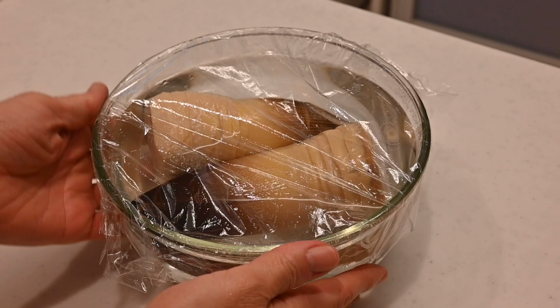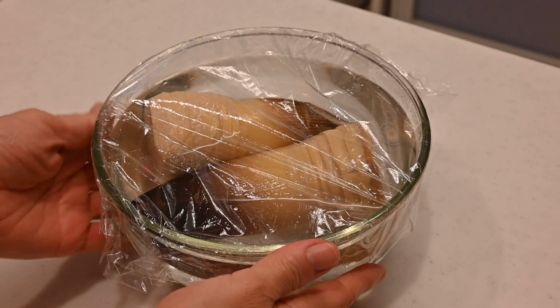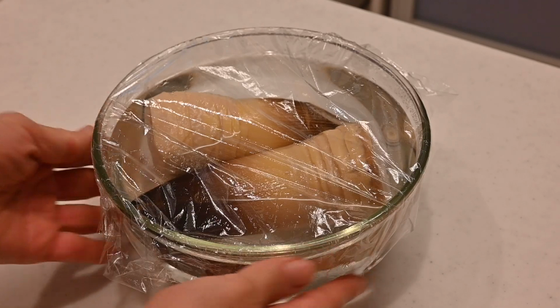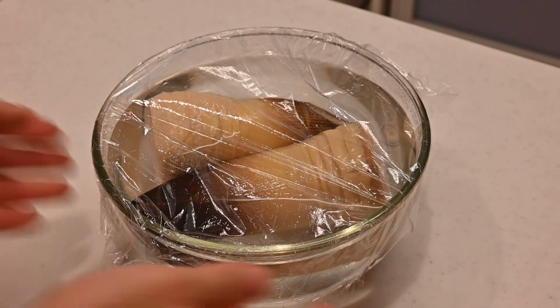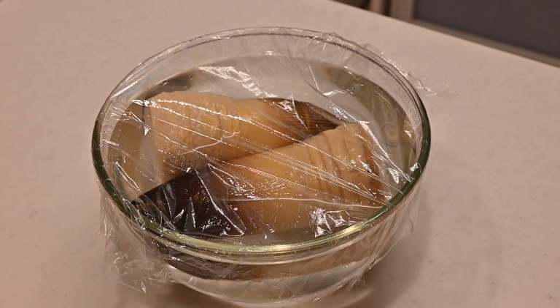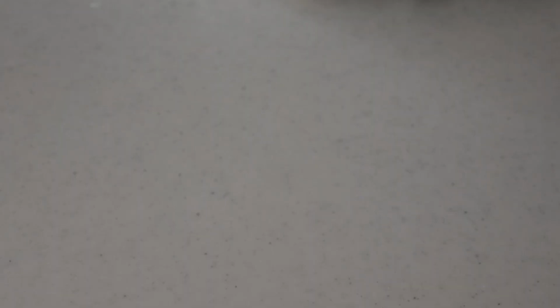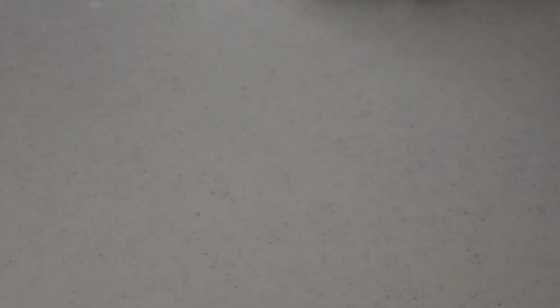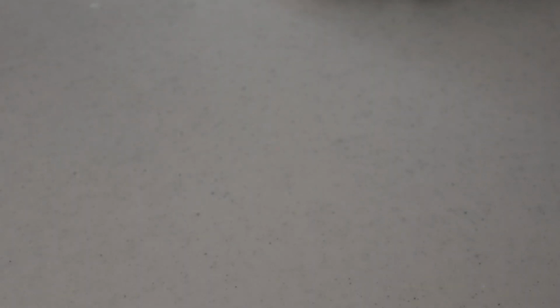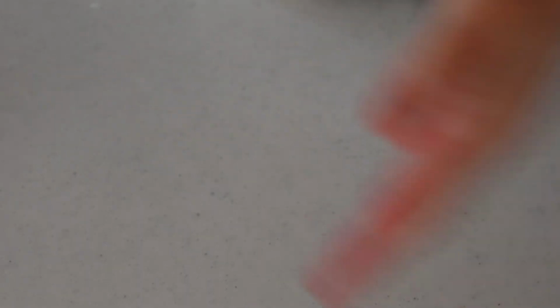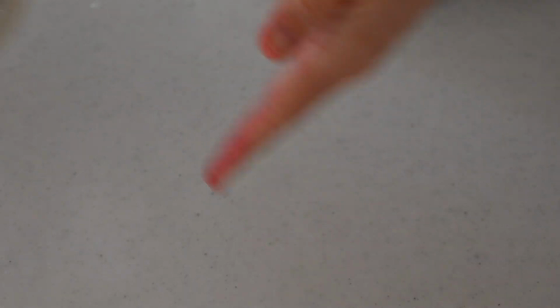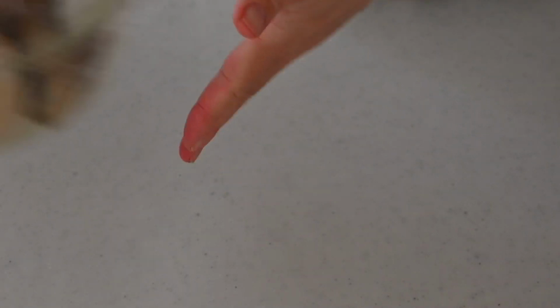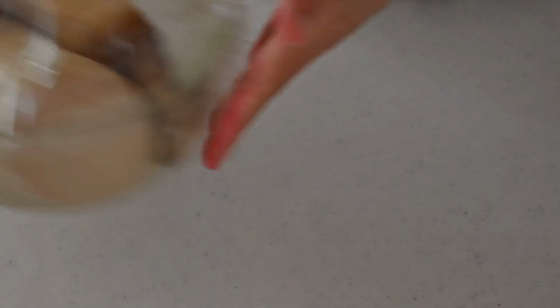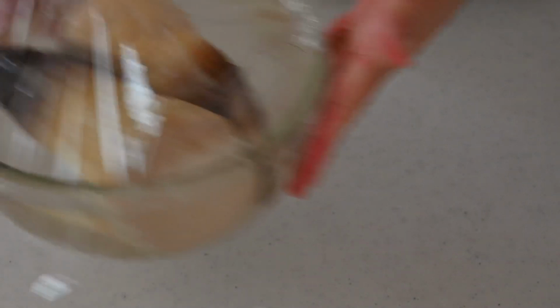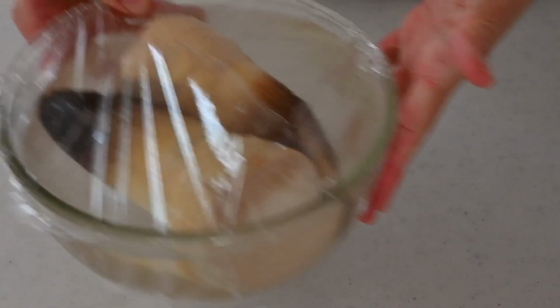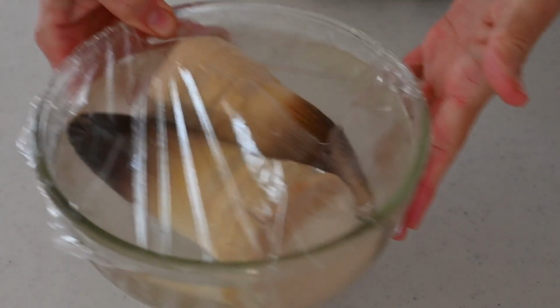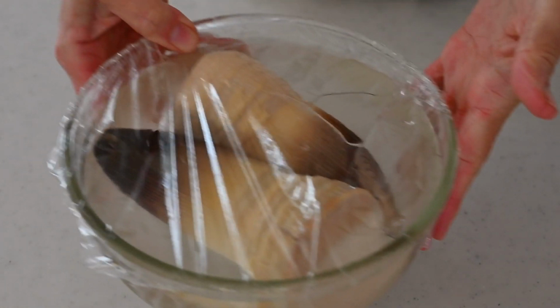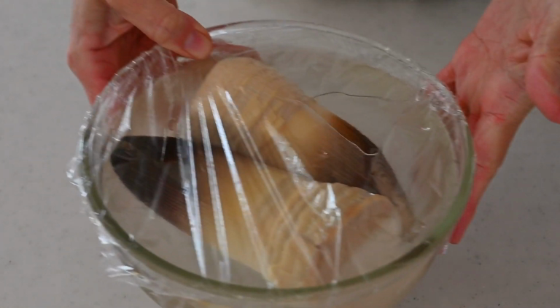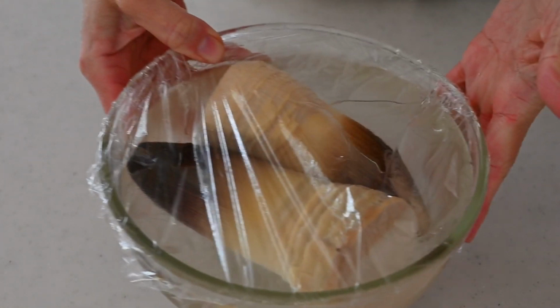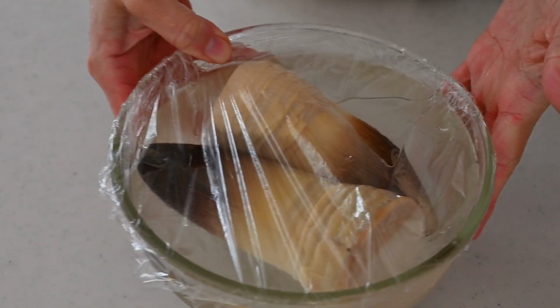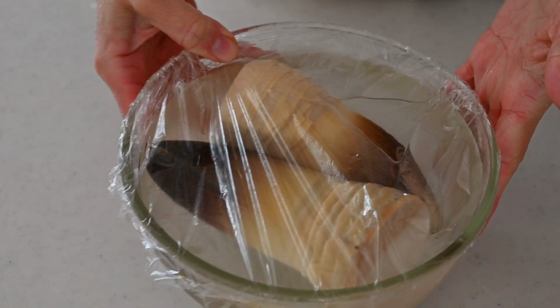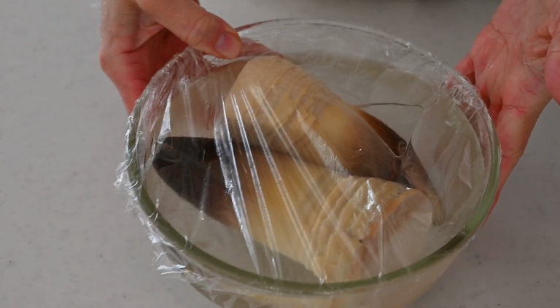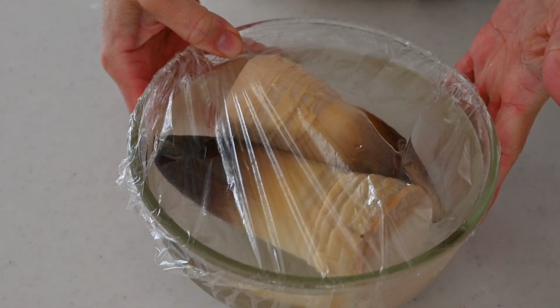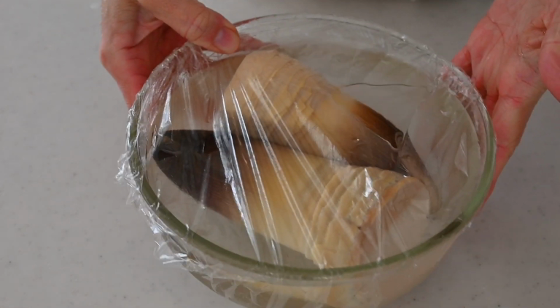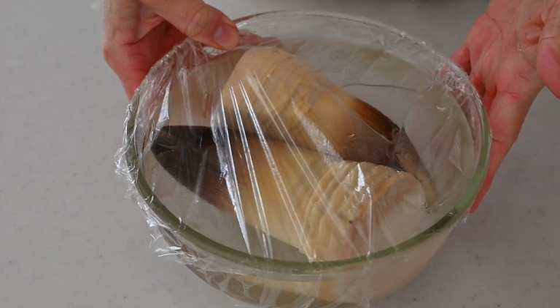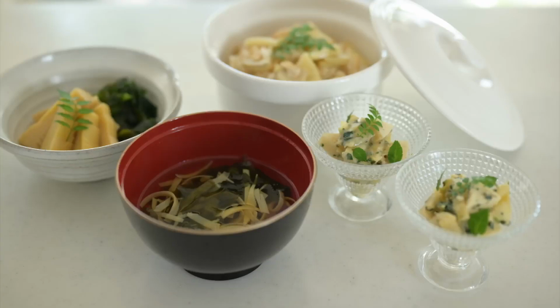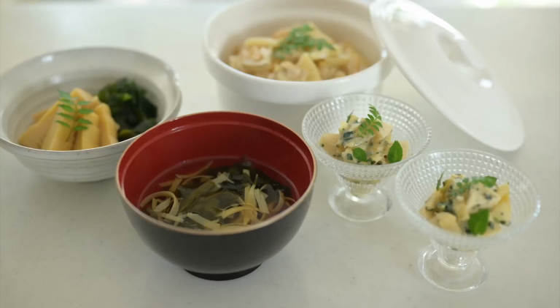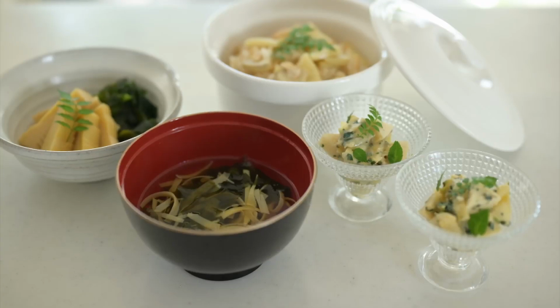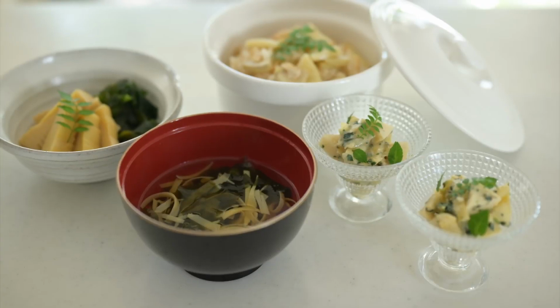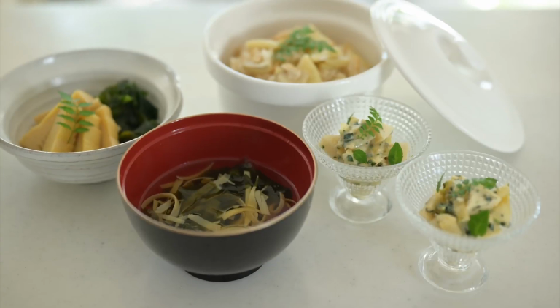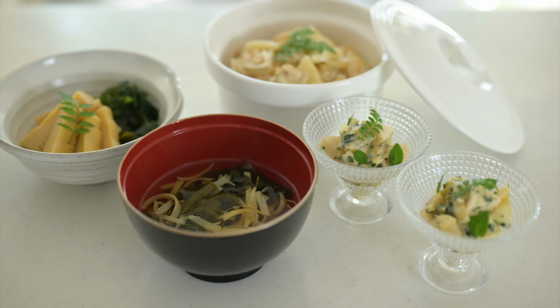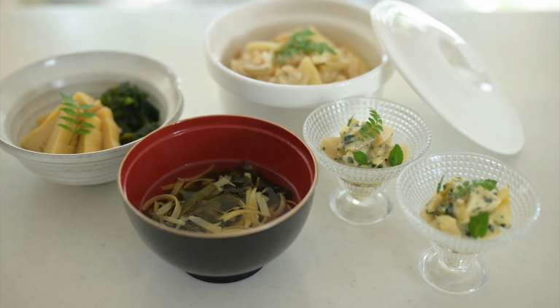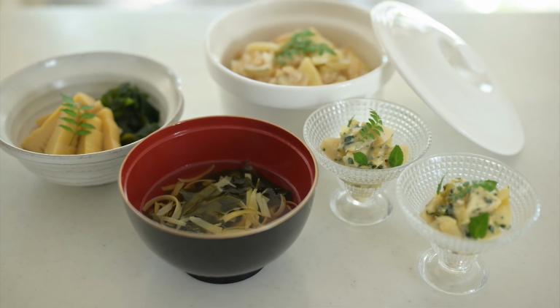I'm going to show you how to cook delicious bamboo shoot dishes in the next video. Thanks for watching!